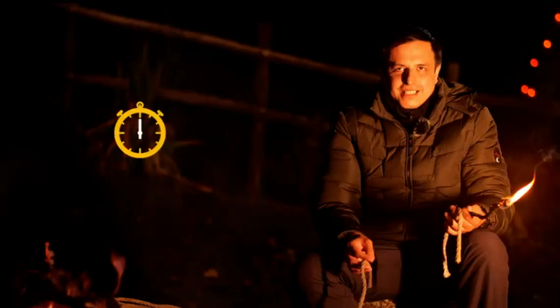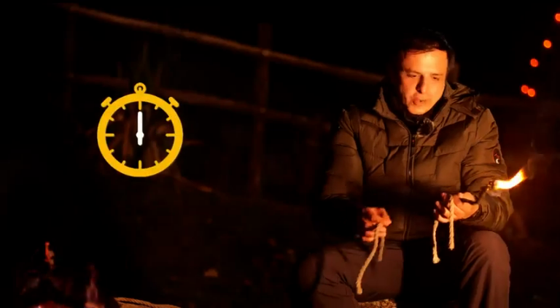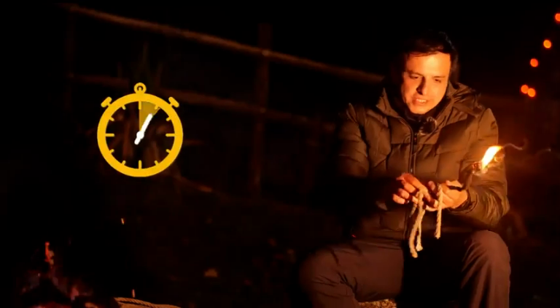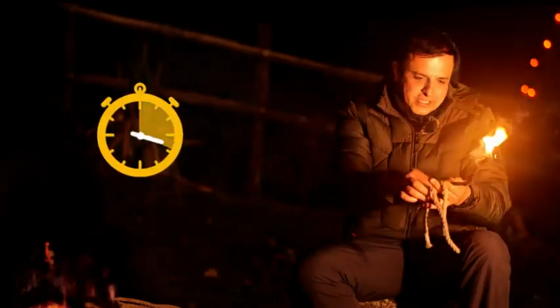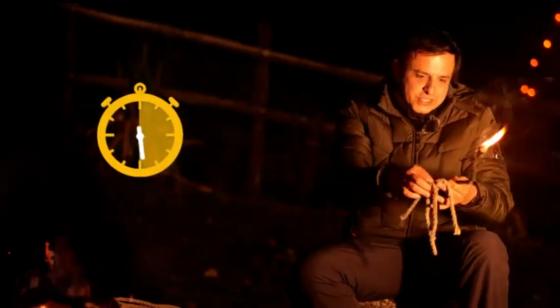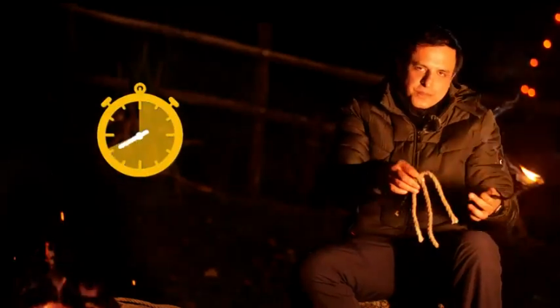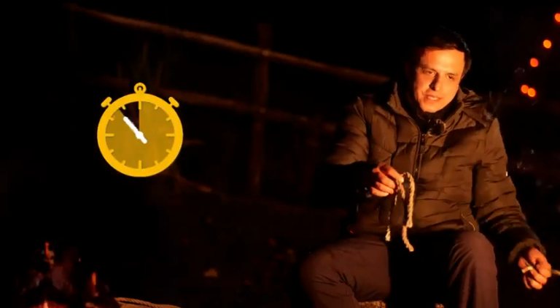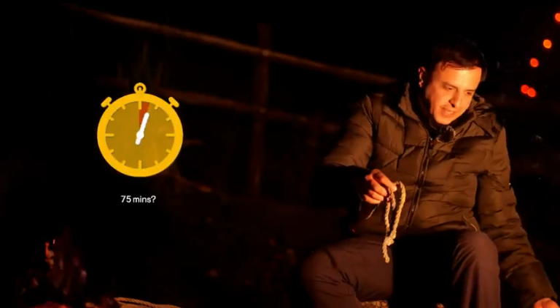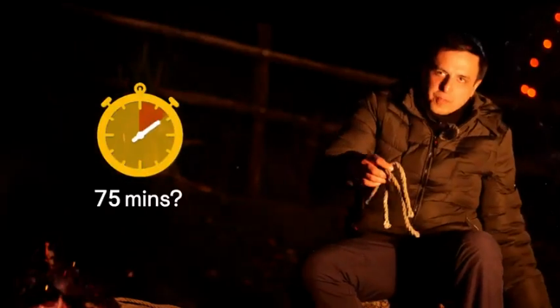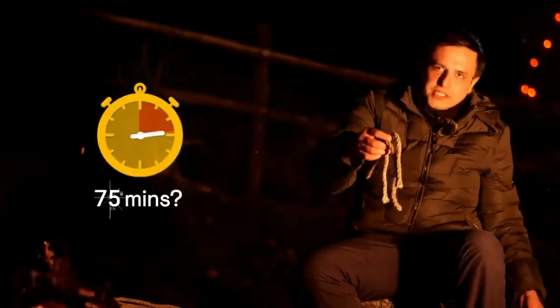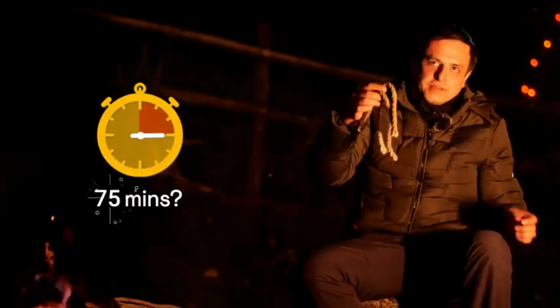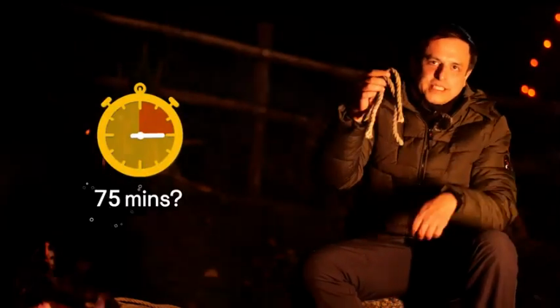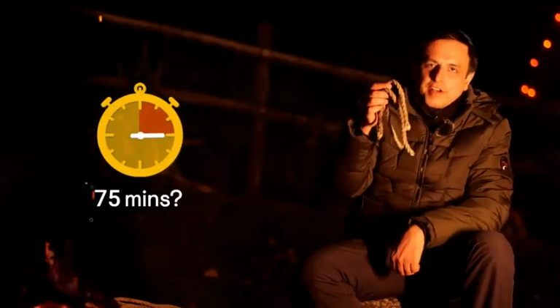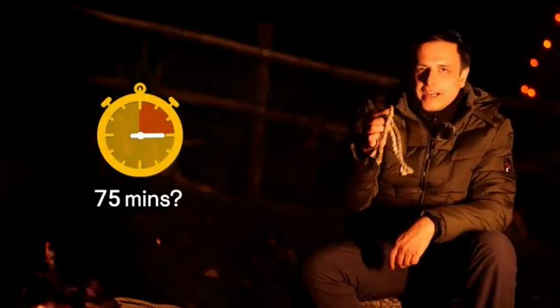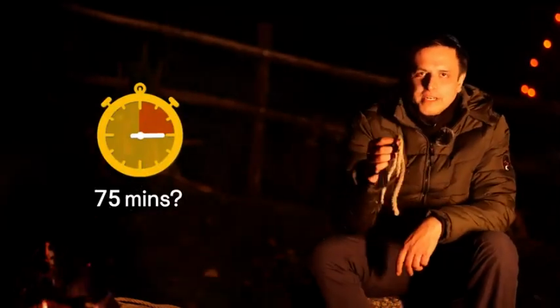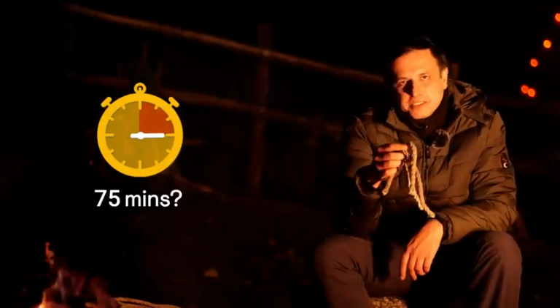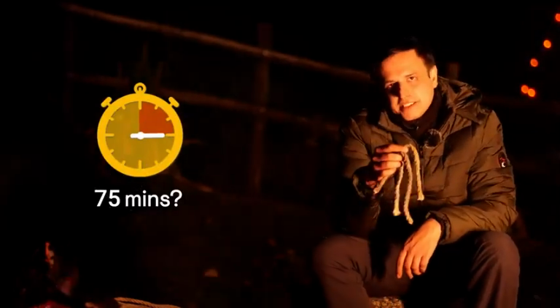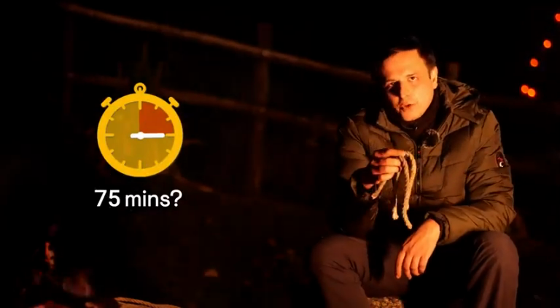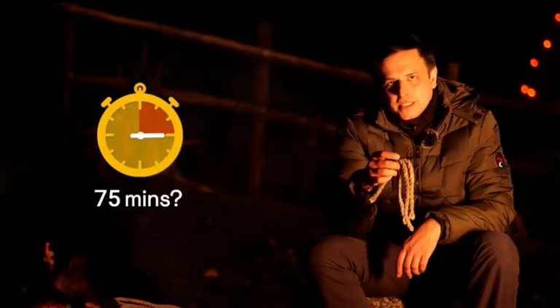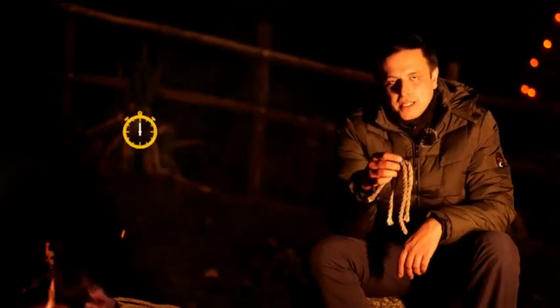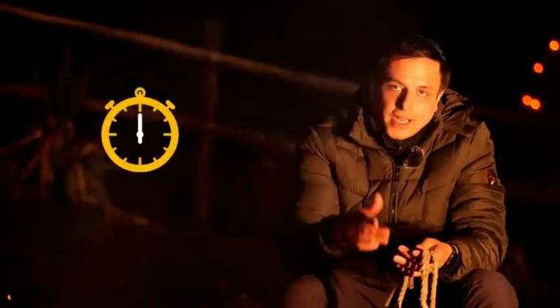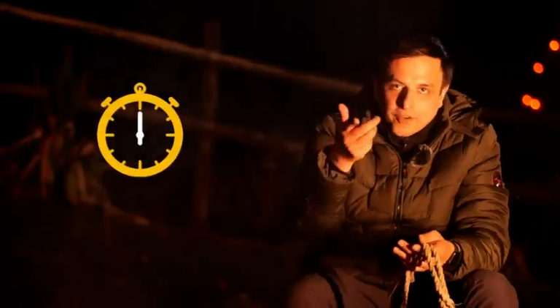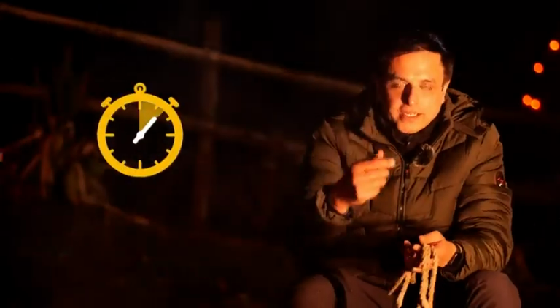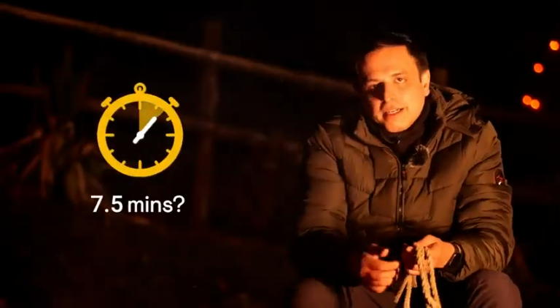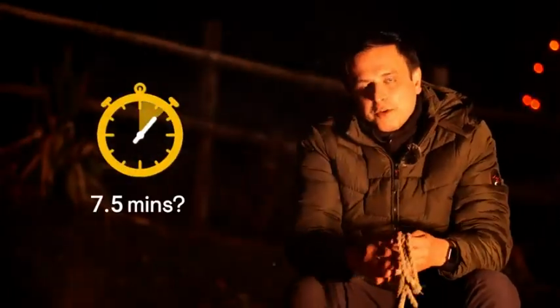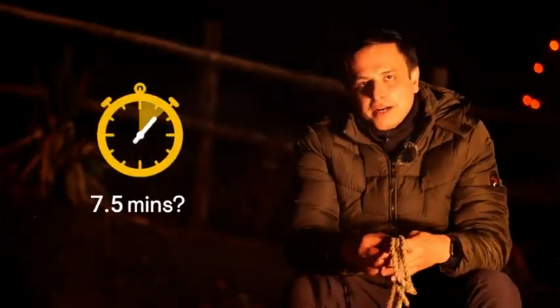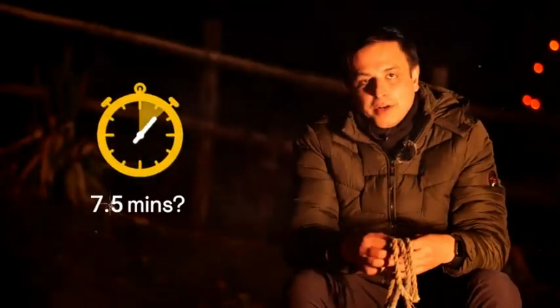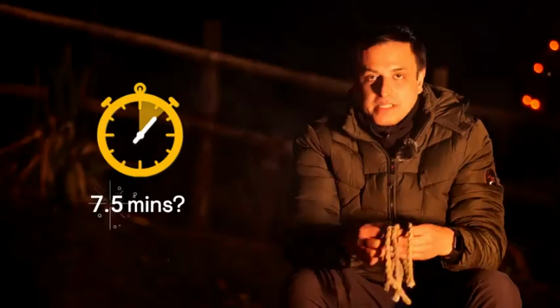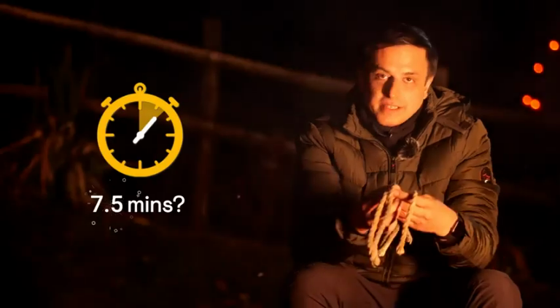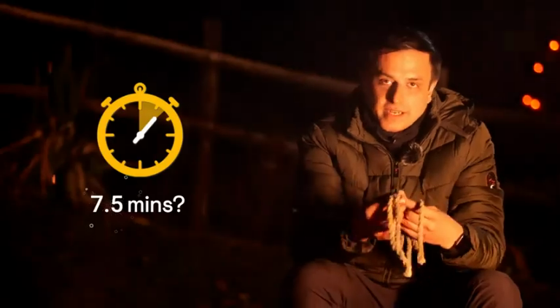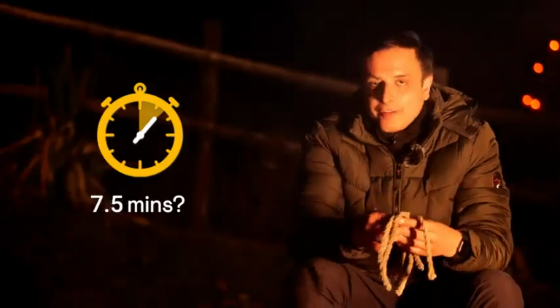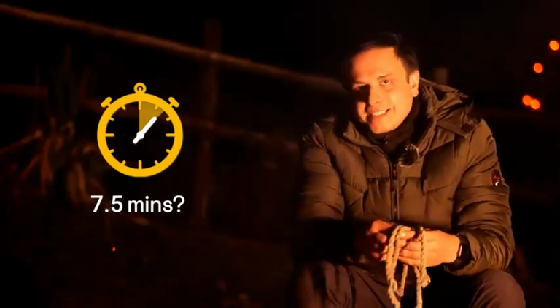Now here's a challenge: can you measure 75 minutes using these ropes? And if you get that, can you find a way to measure 7 and a half minutes?